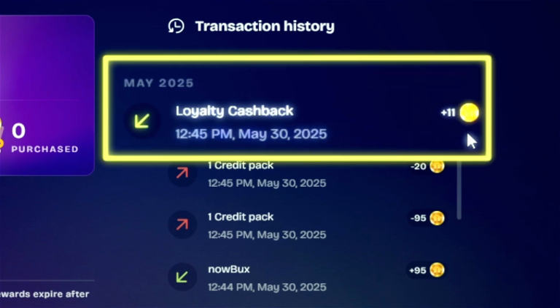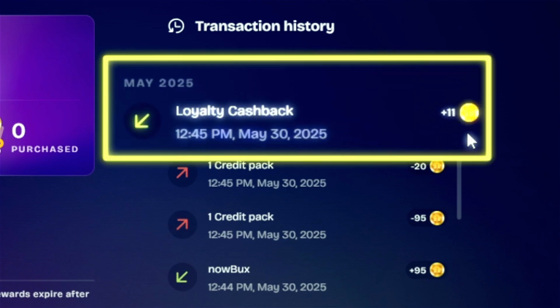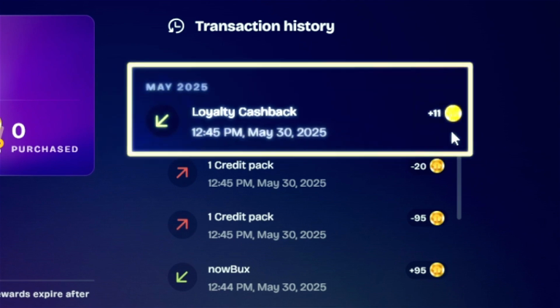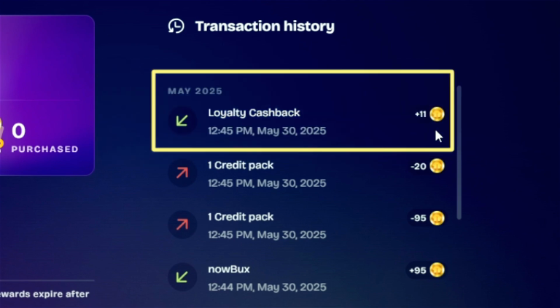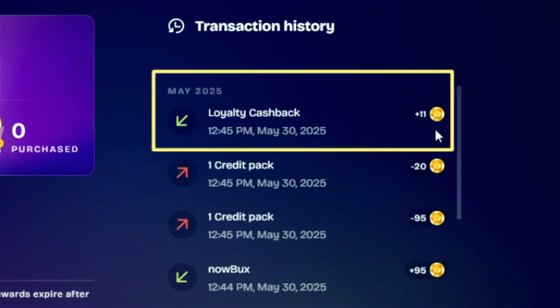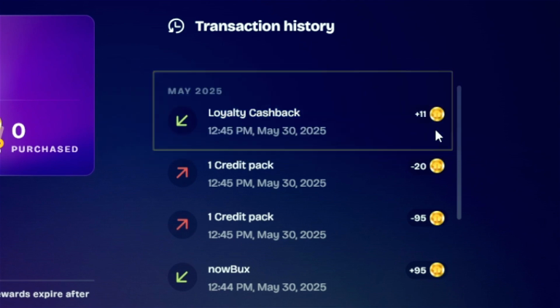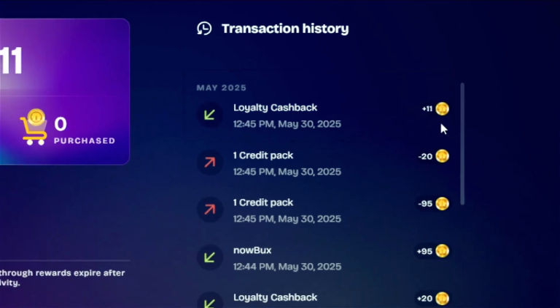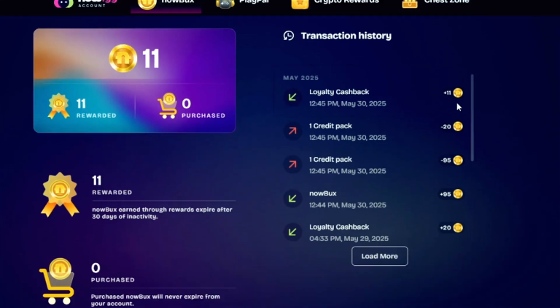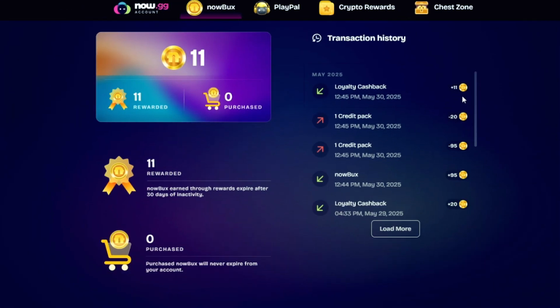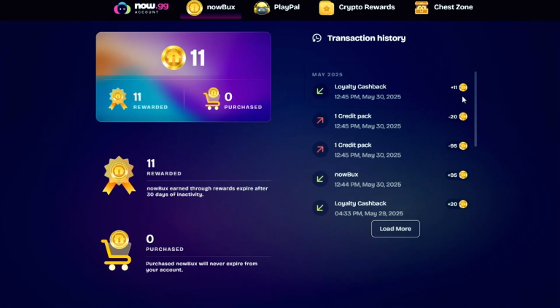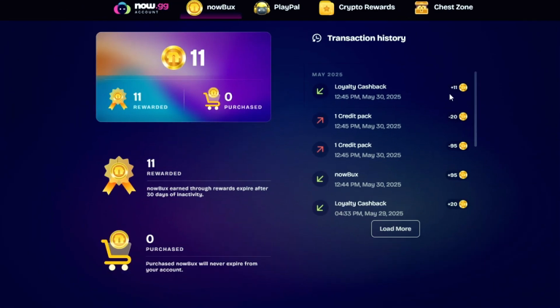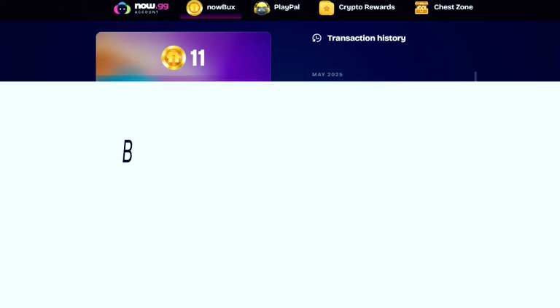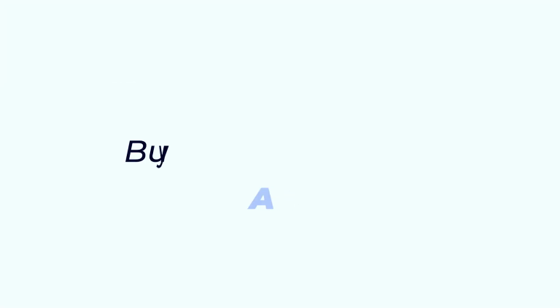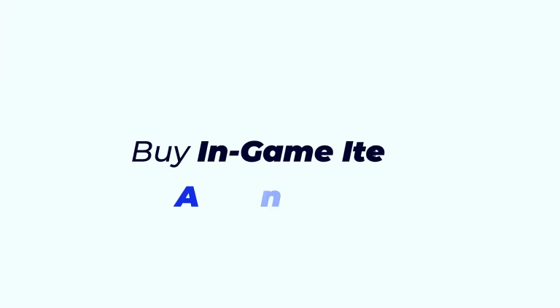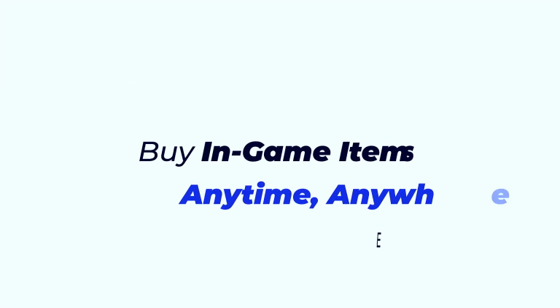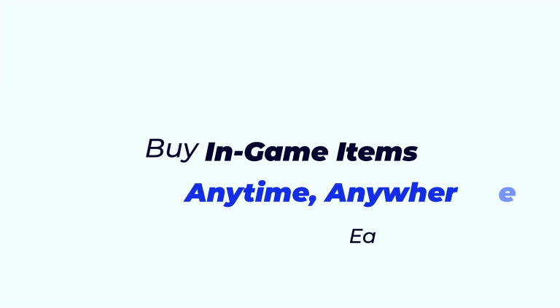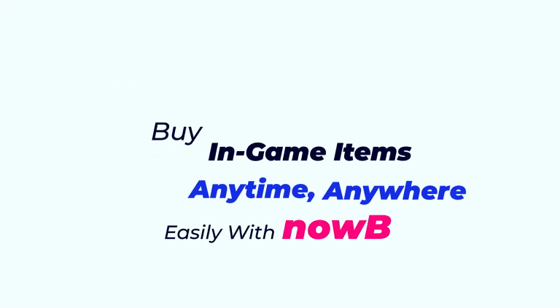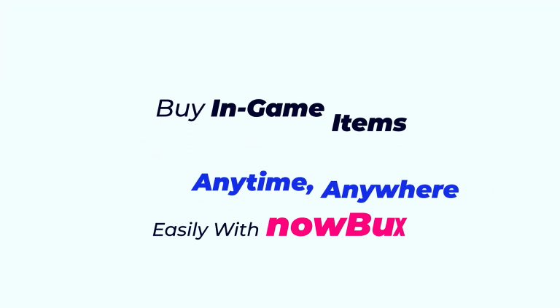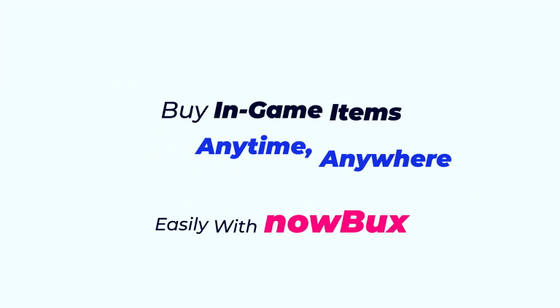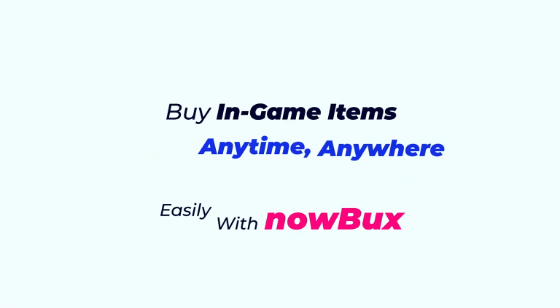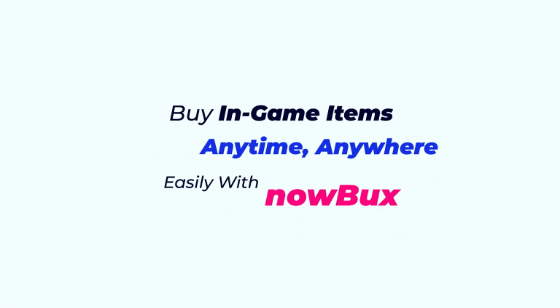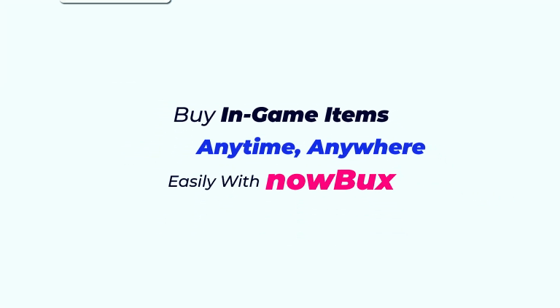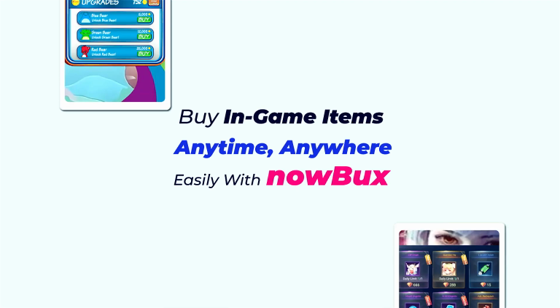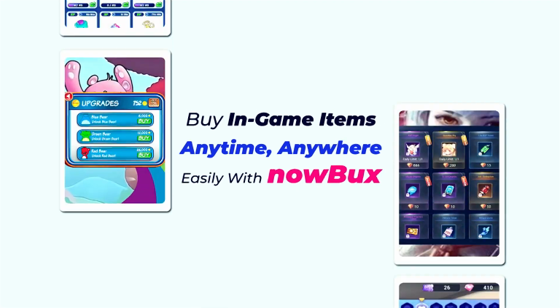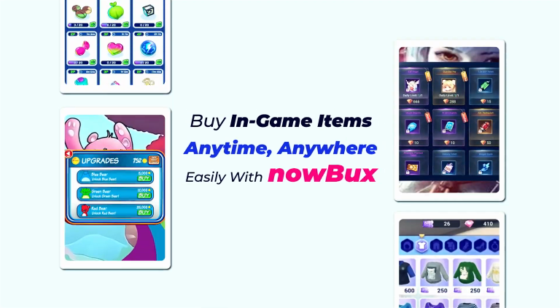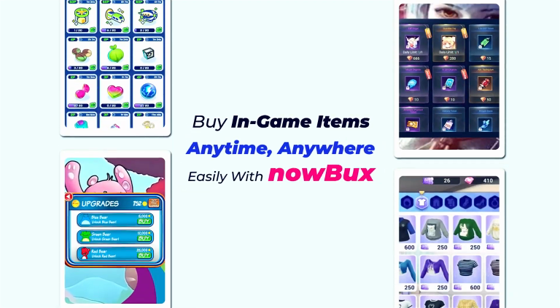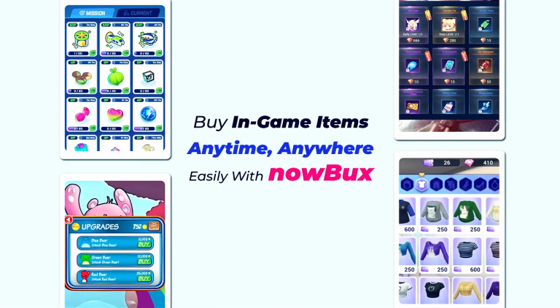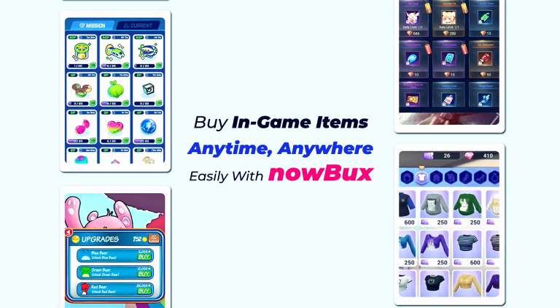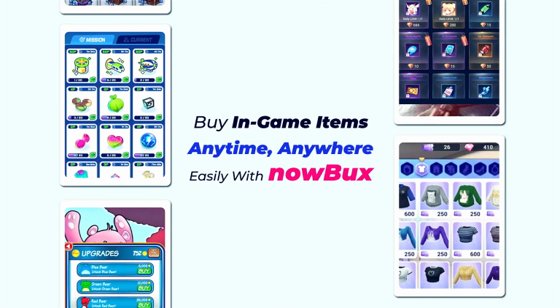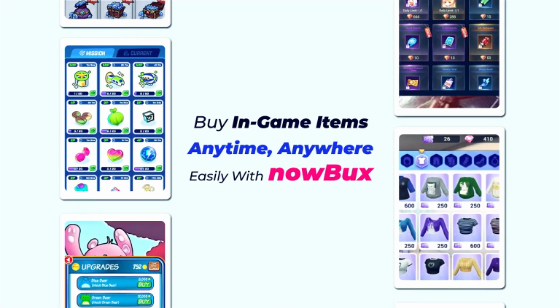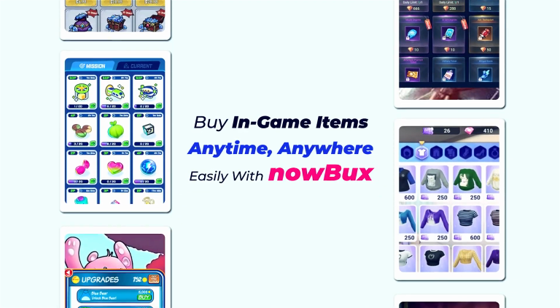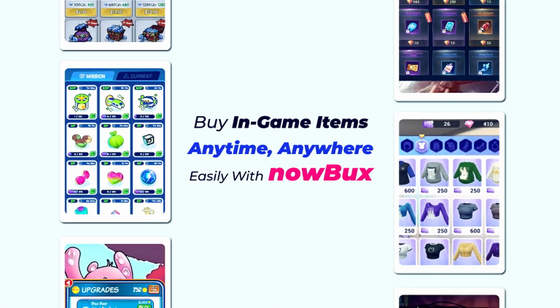Plus, your NowBucks works across any BlueStacks exclusive app. Buy in-game items anytime, anywhere.